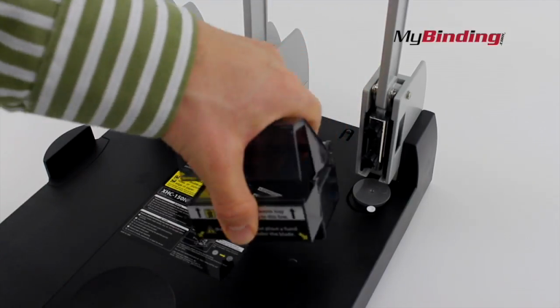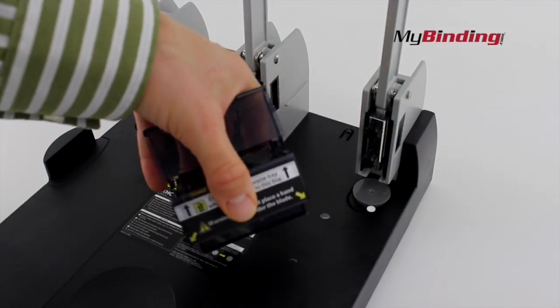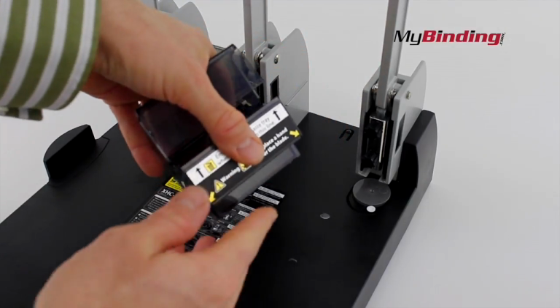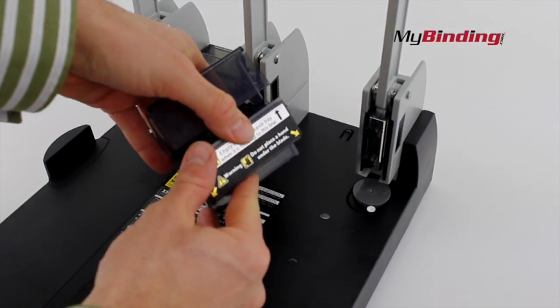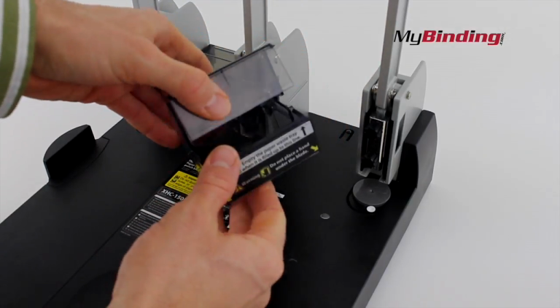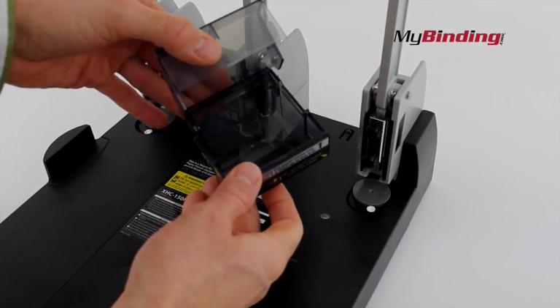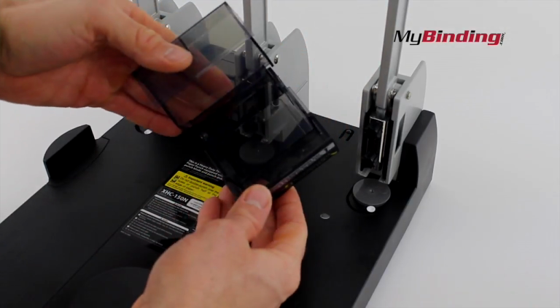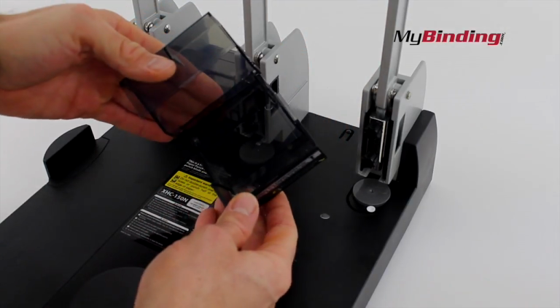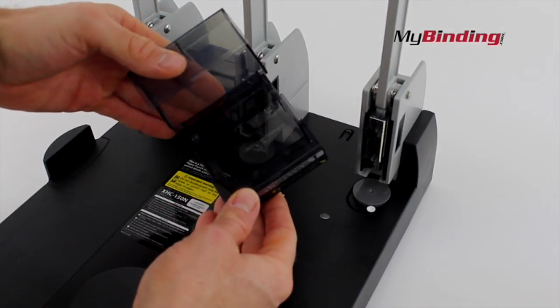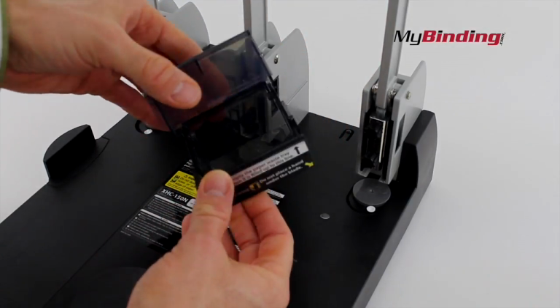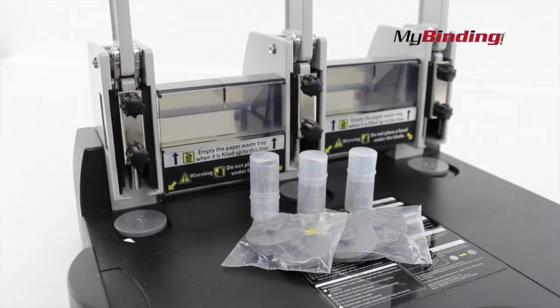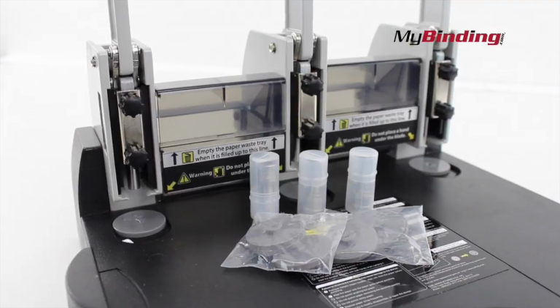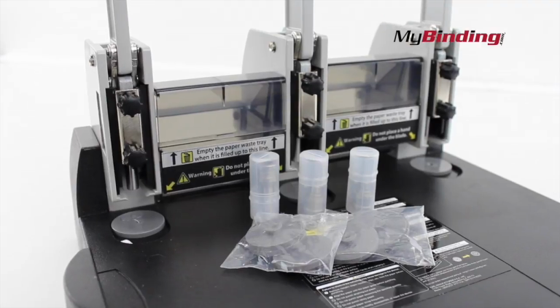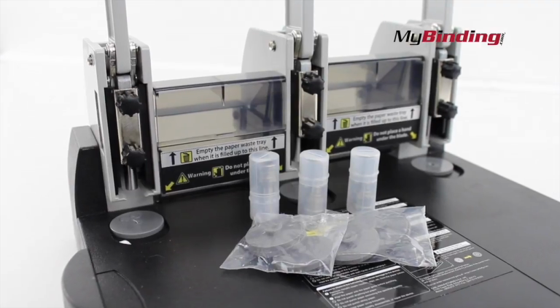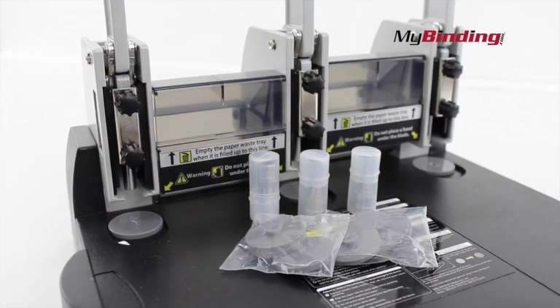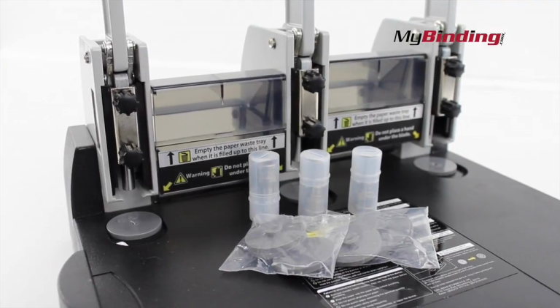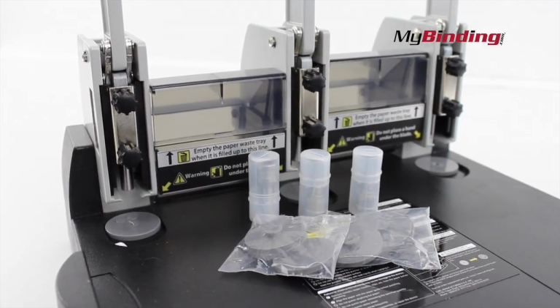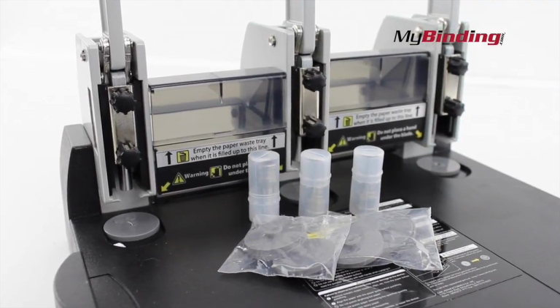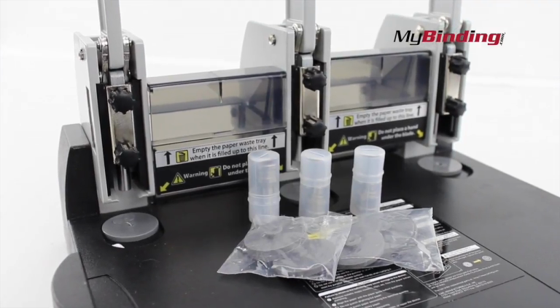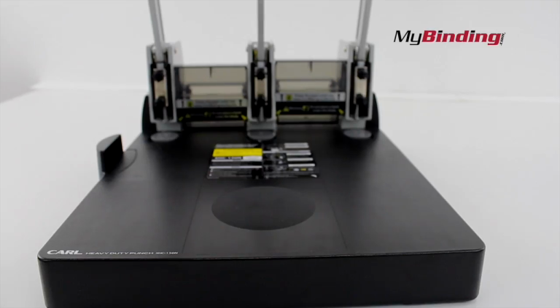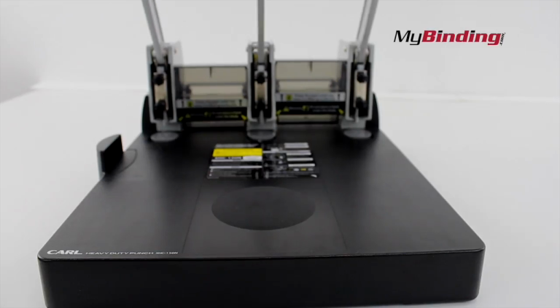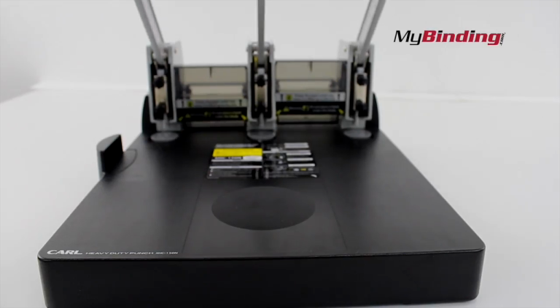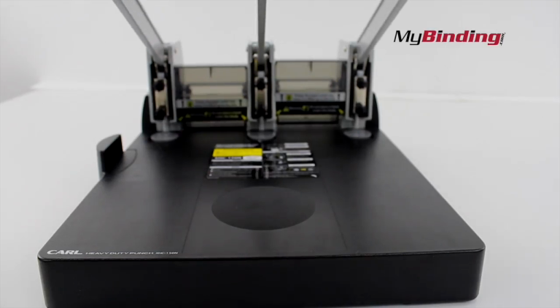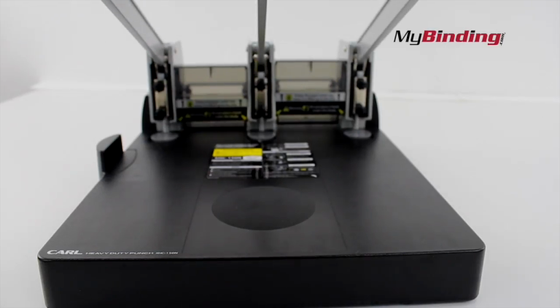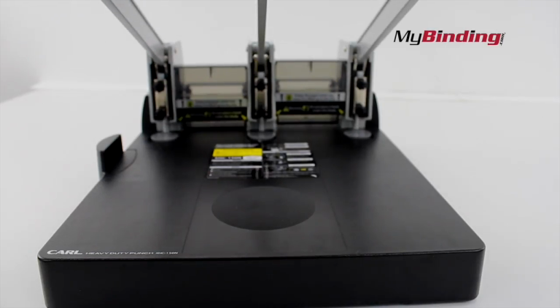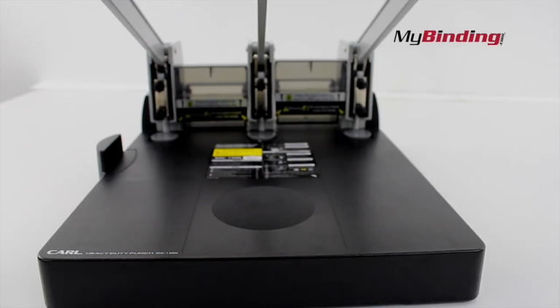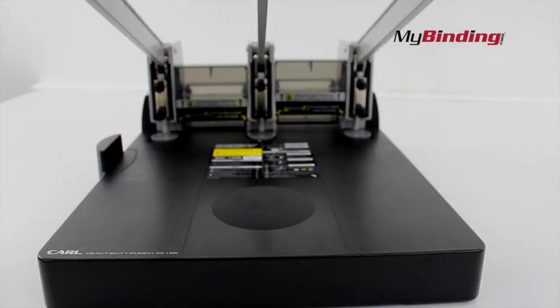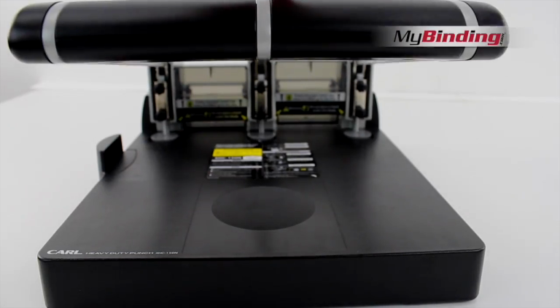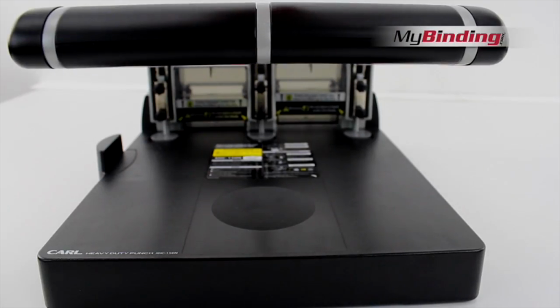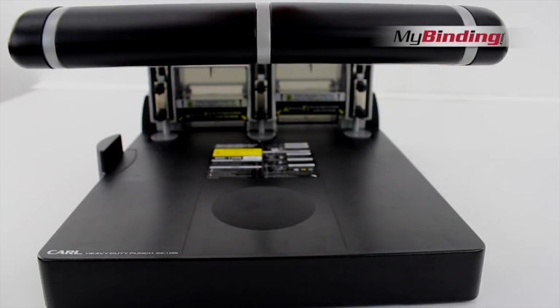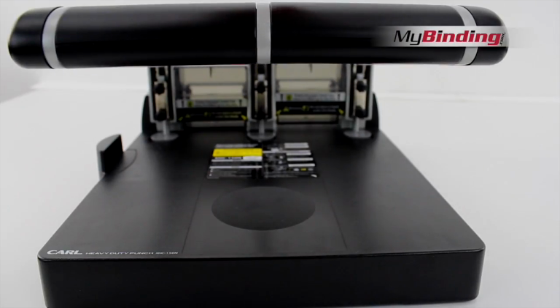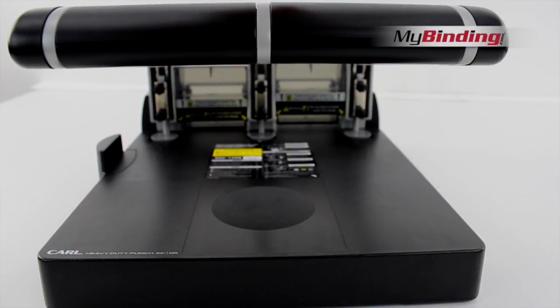Punch chips all fall into two separate trays that you can easily empty. And in terms of replacement blades and pads, we have those and they're easy to change out.